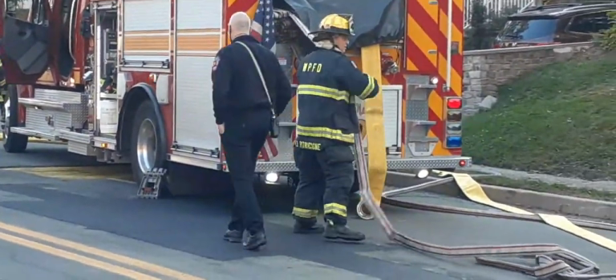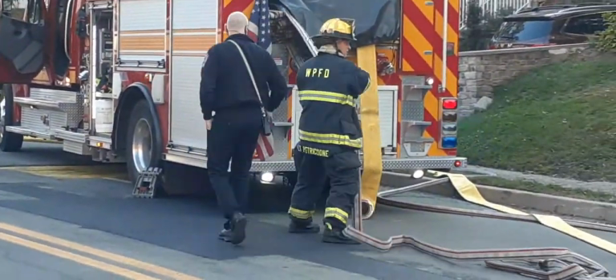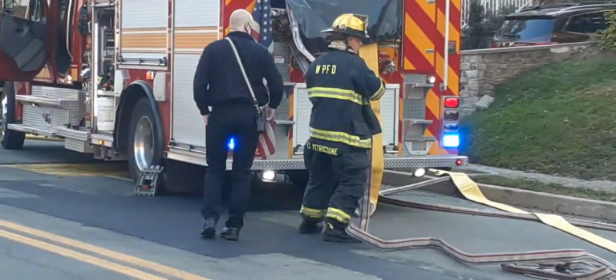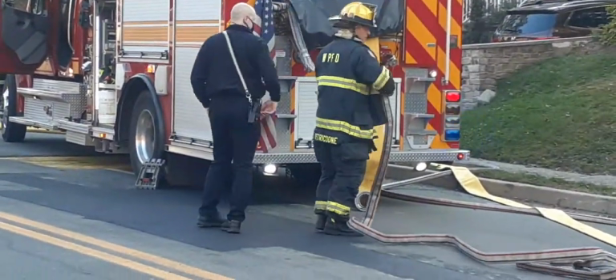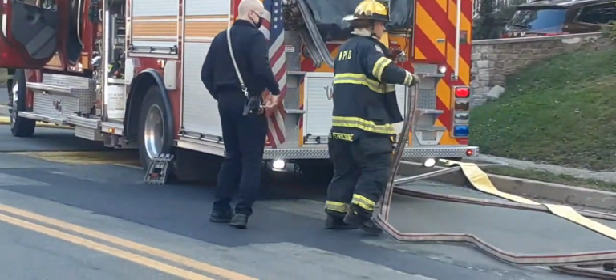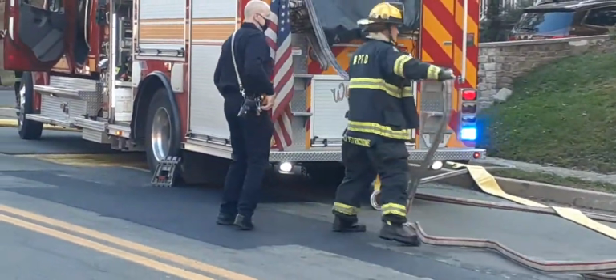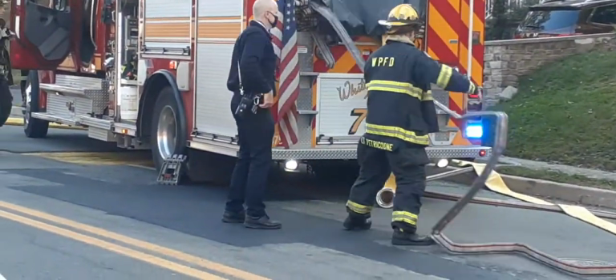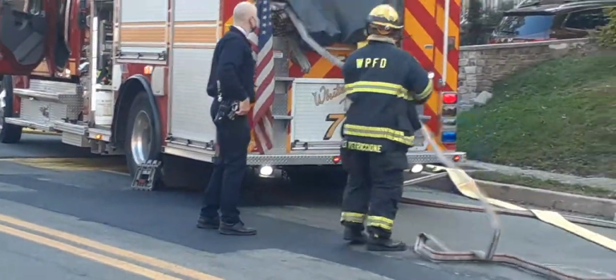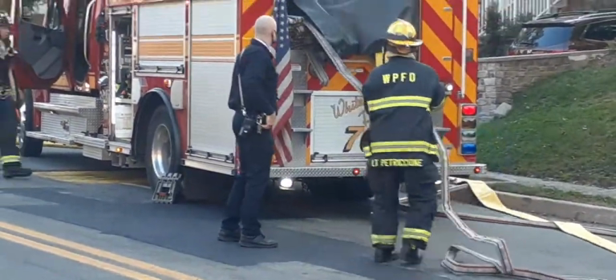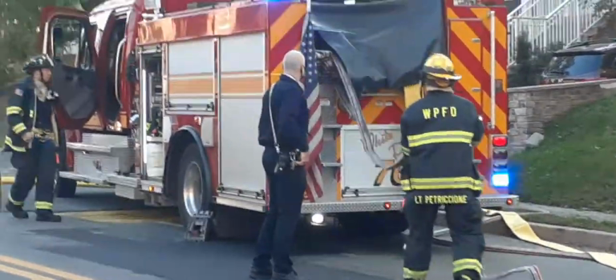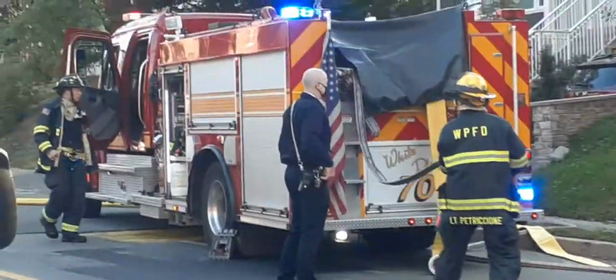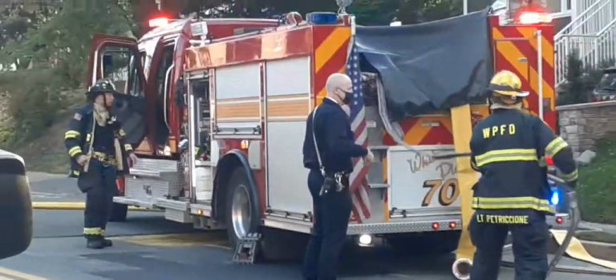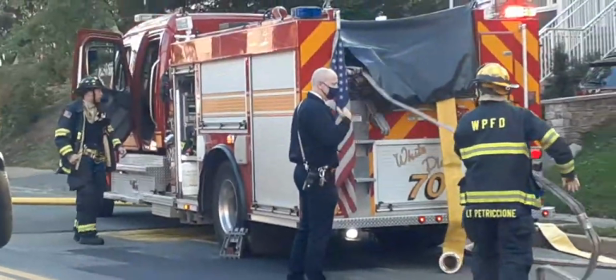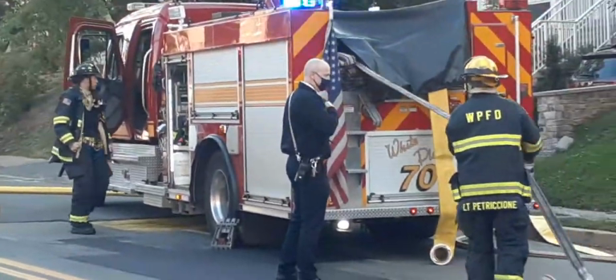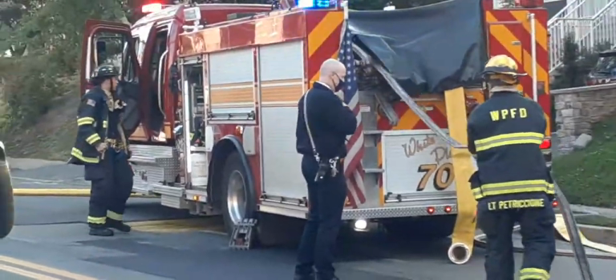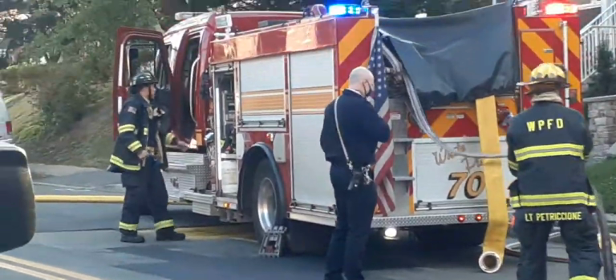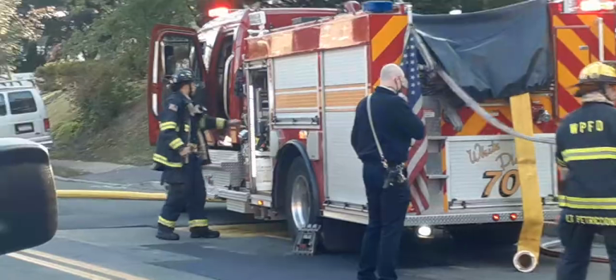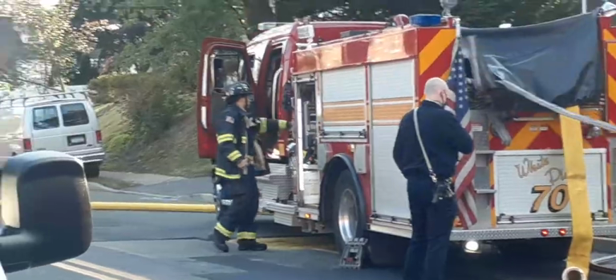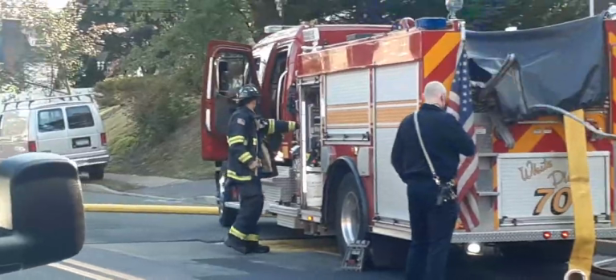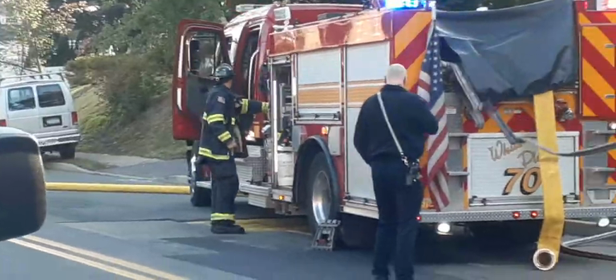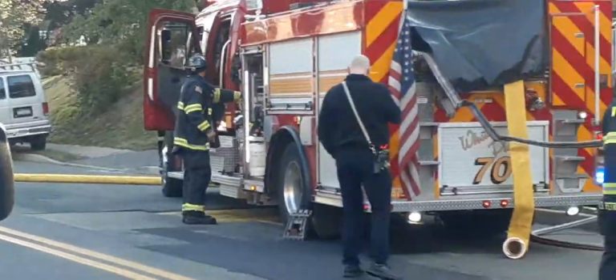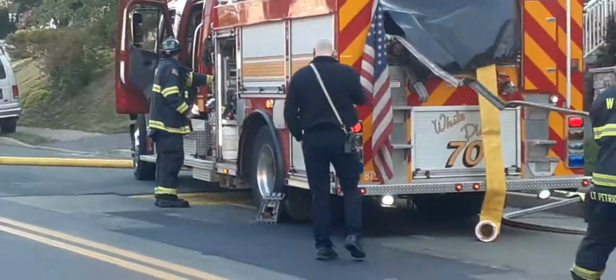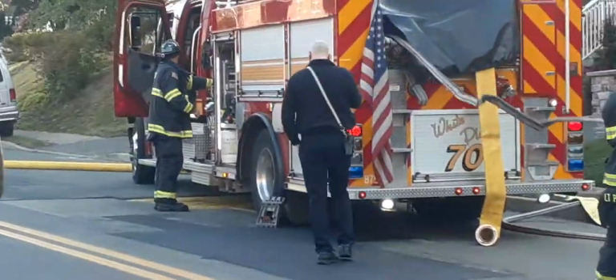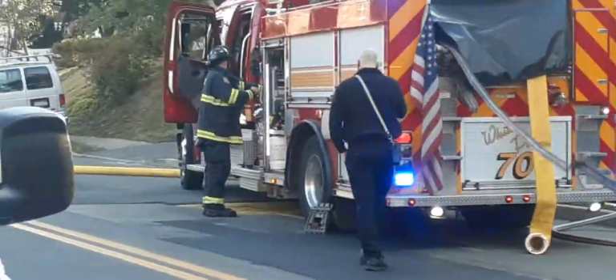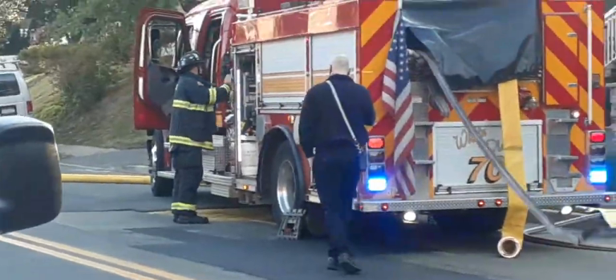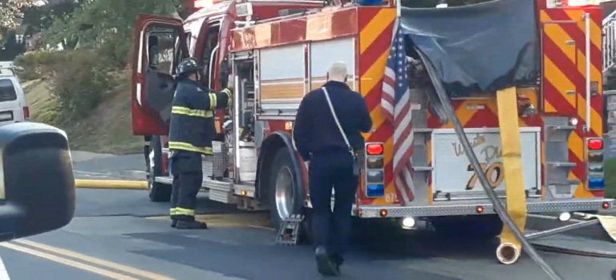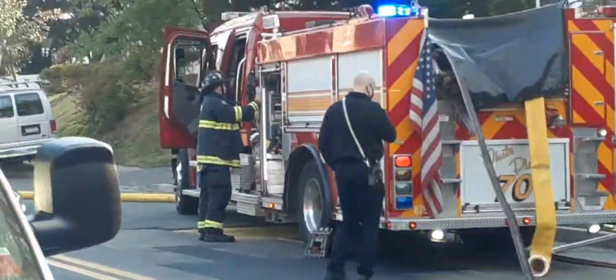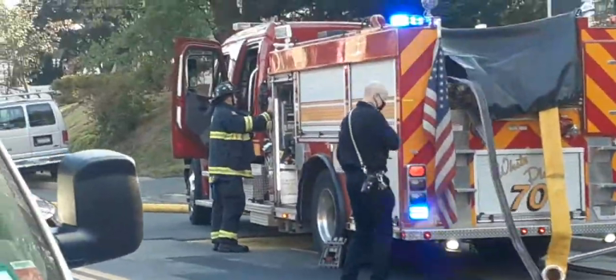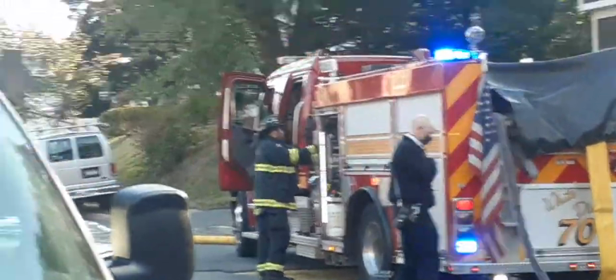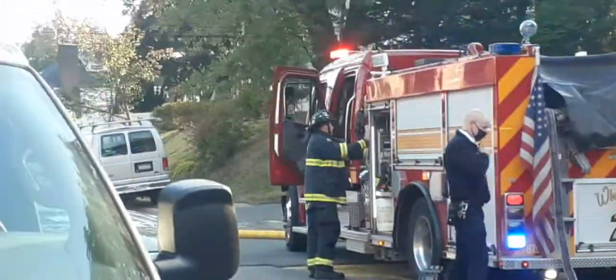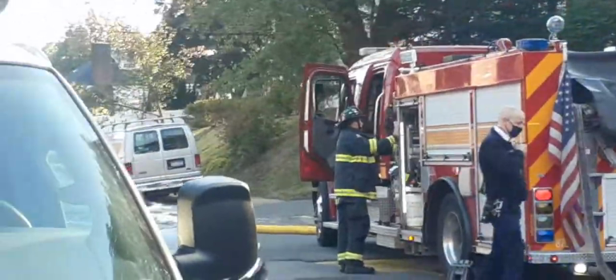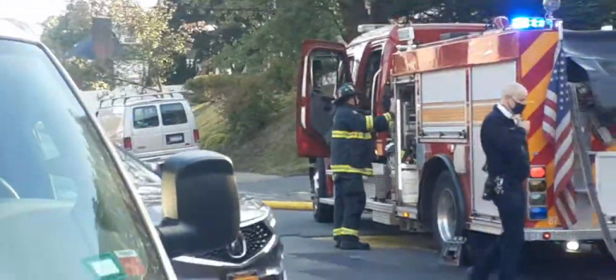Second line being stretched at this time. Hydrant's getting charged at this time.